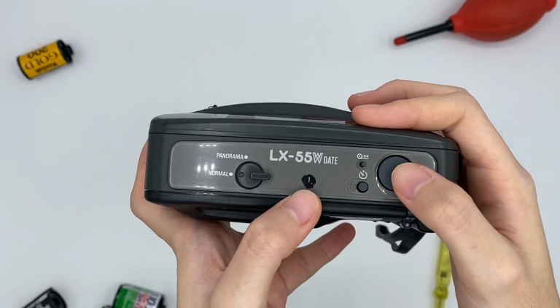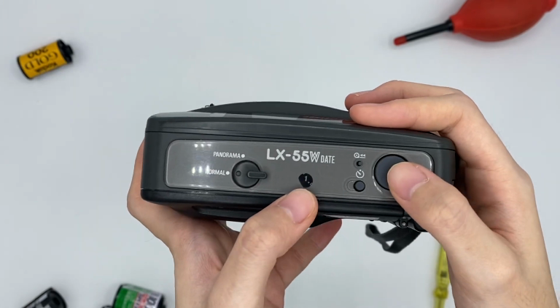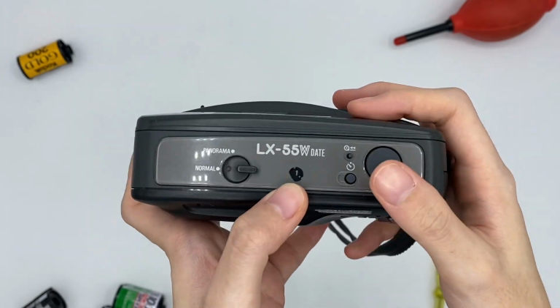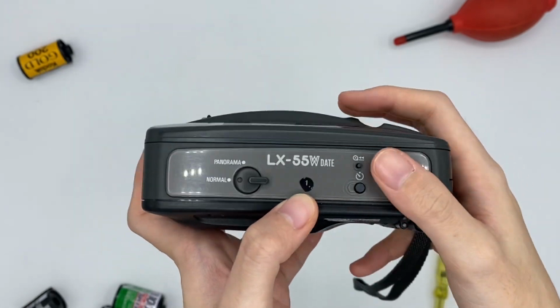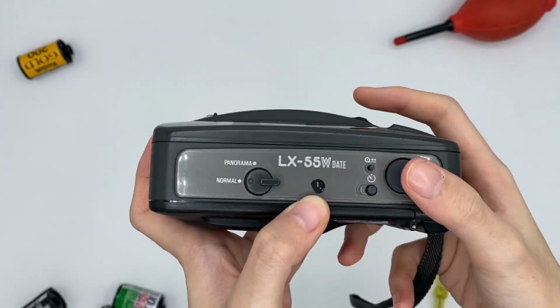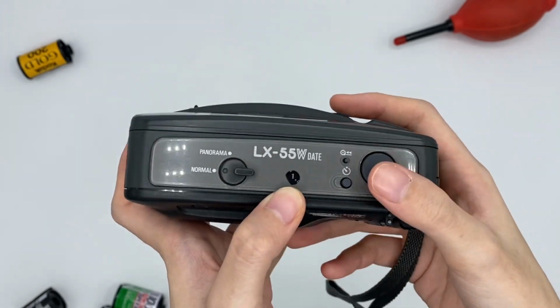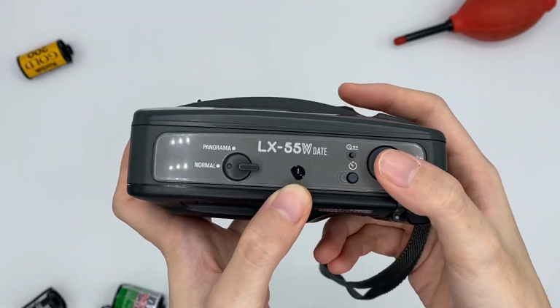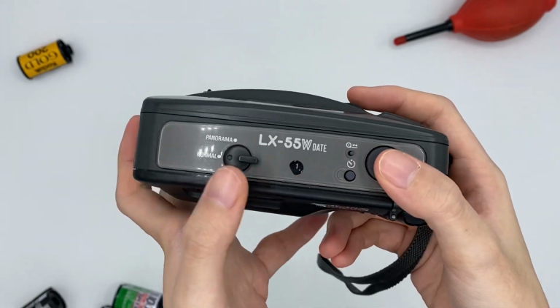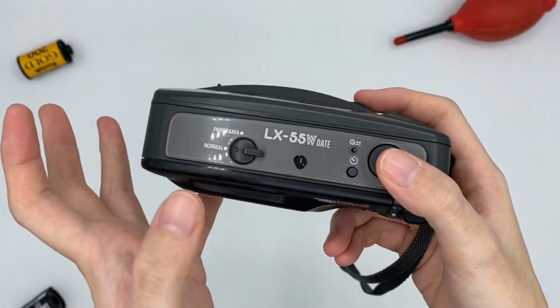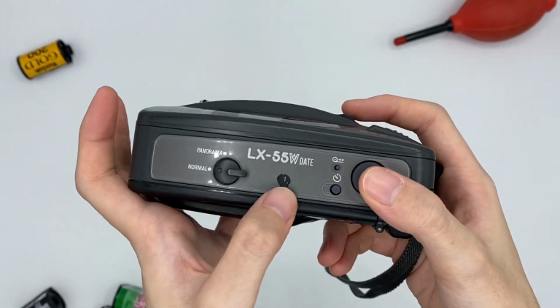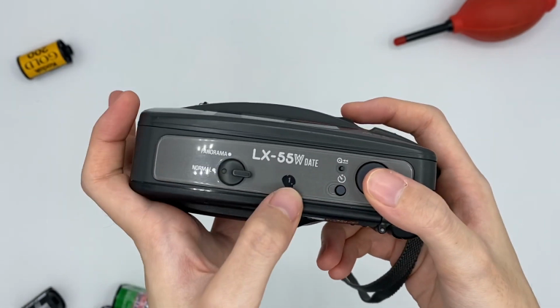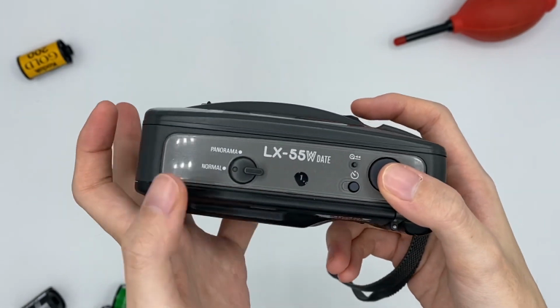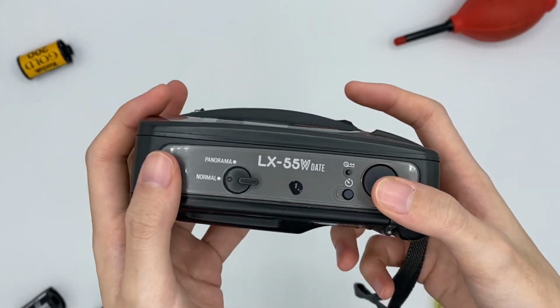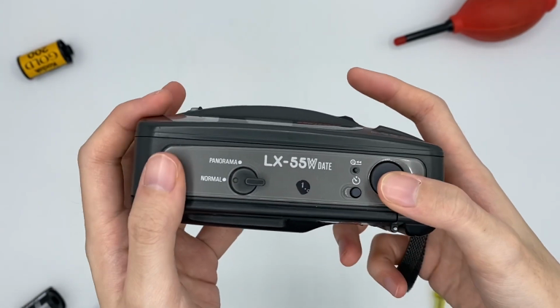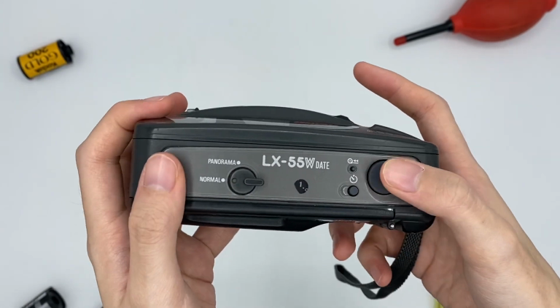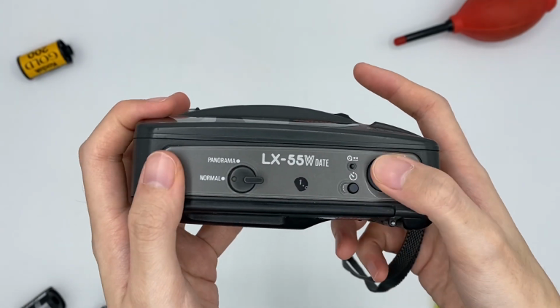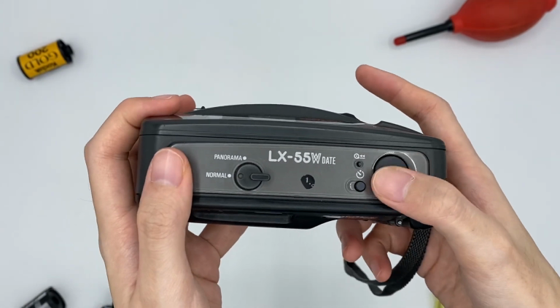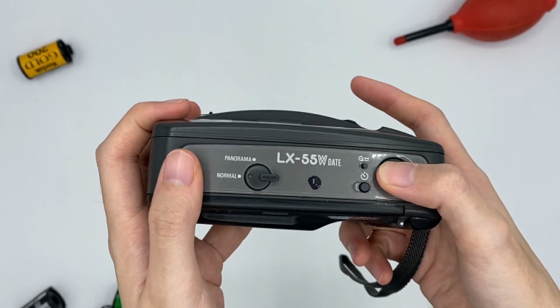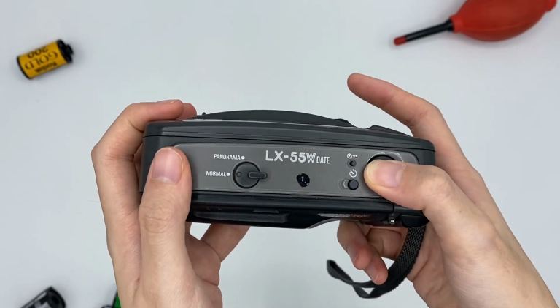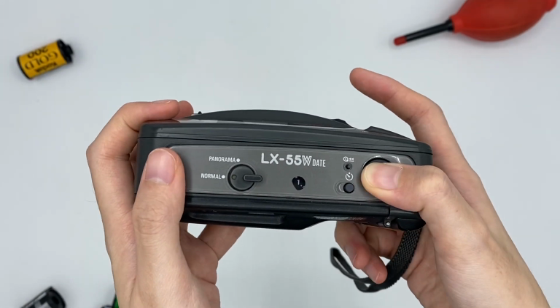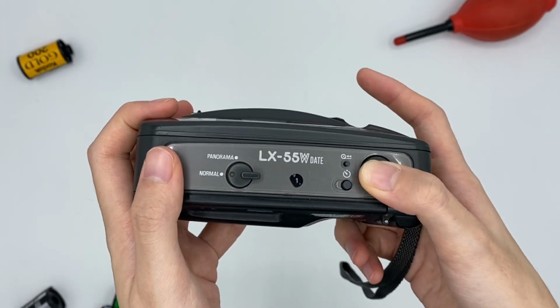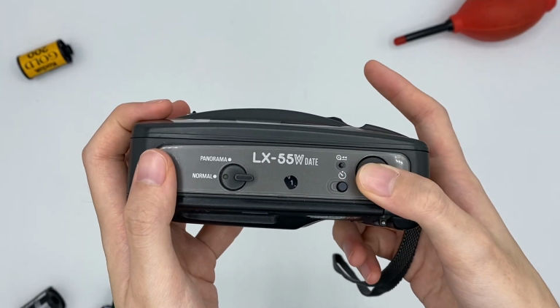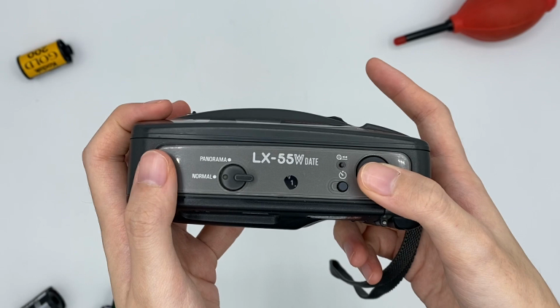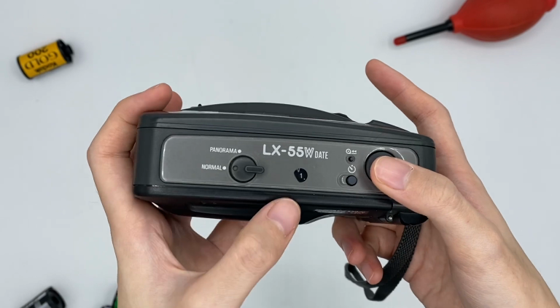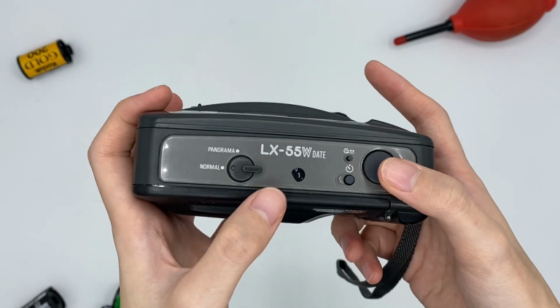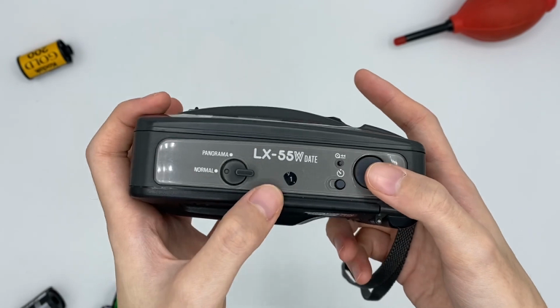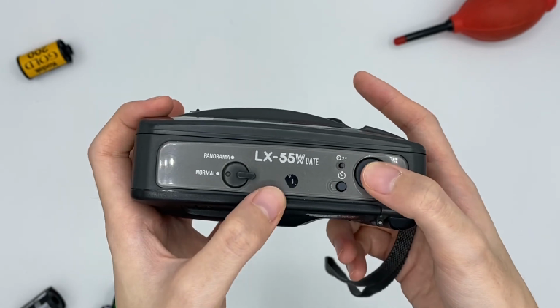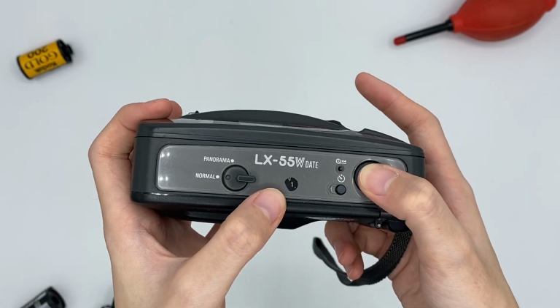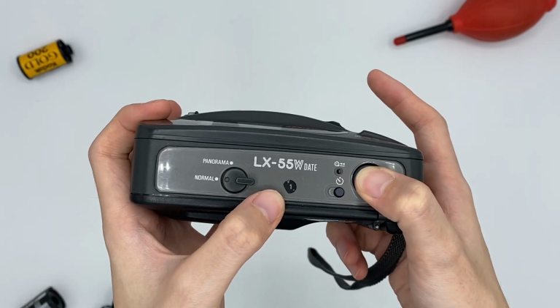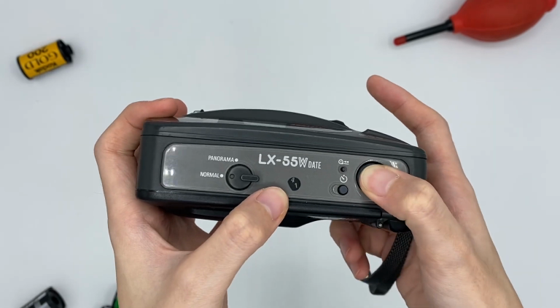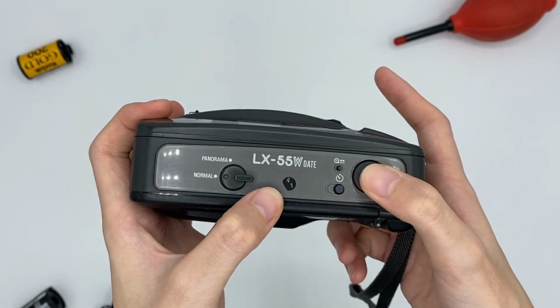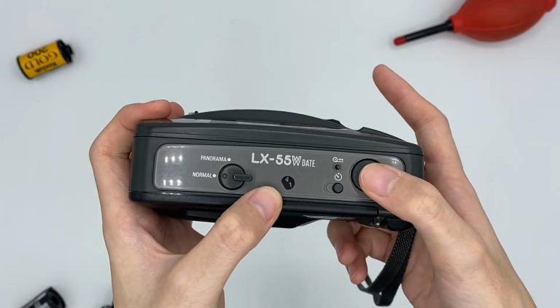This is the shutter button, and the film counter is here. Every time it starts with 1, and after each shot the film counter will increase by 1.